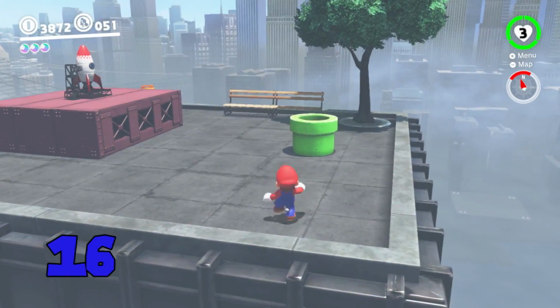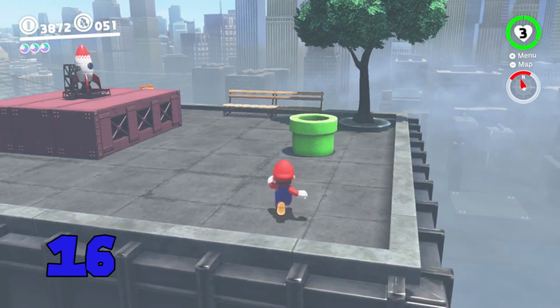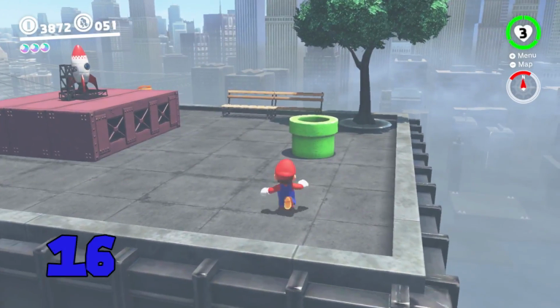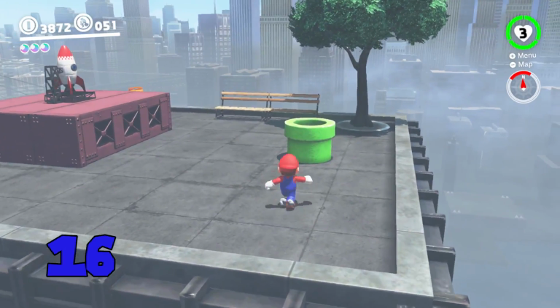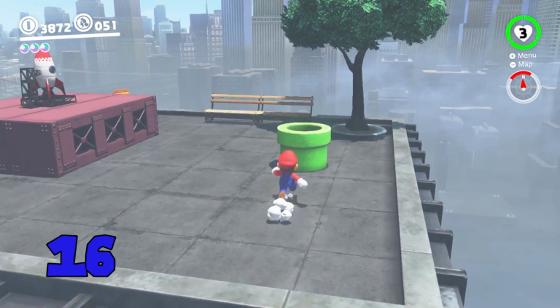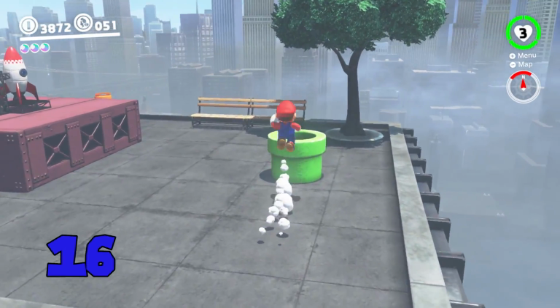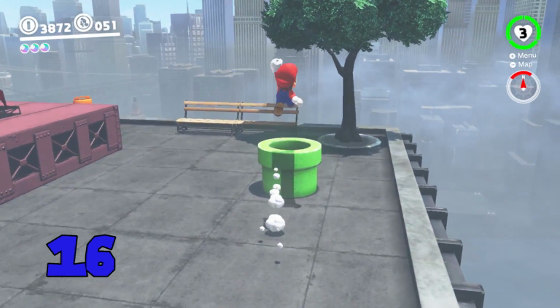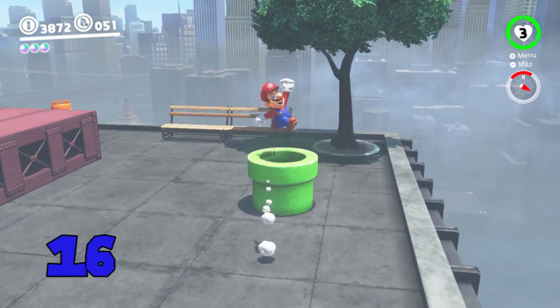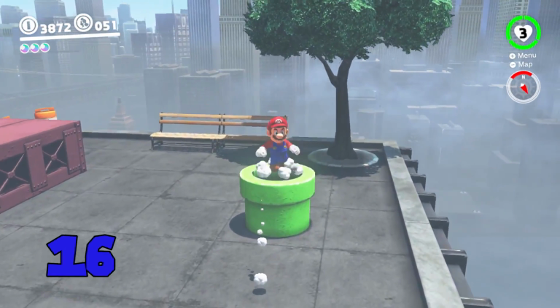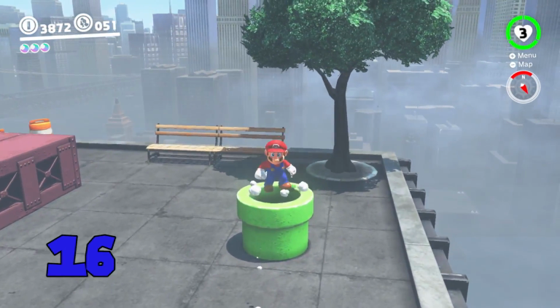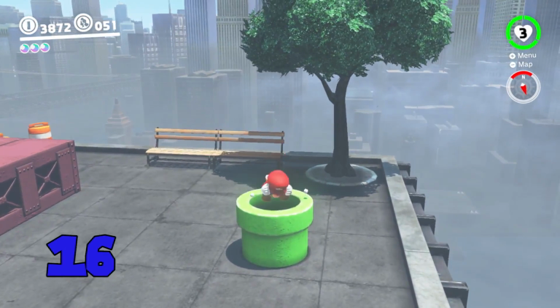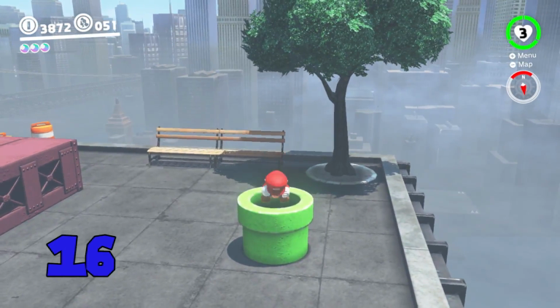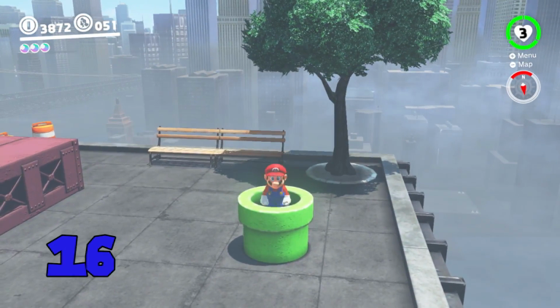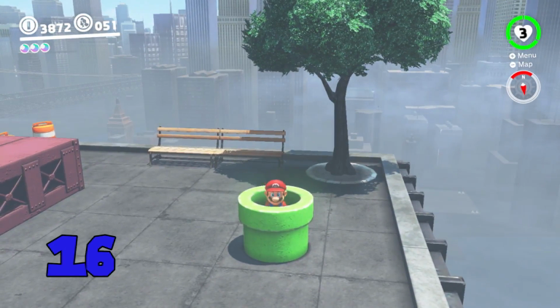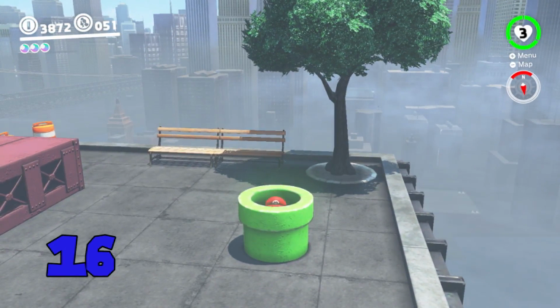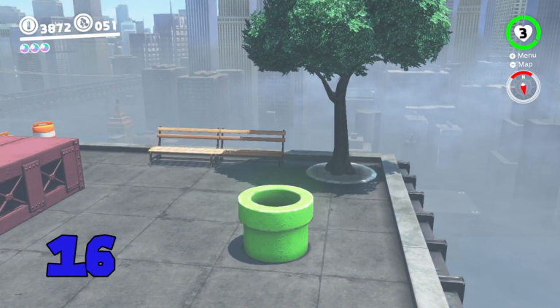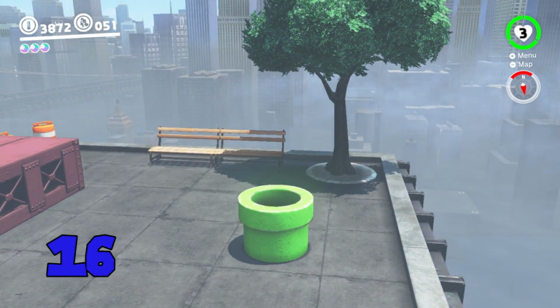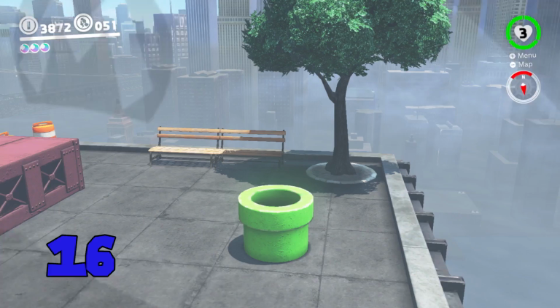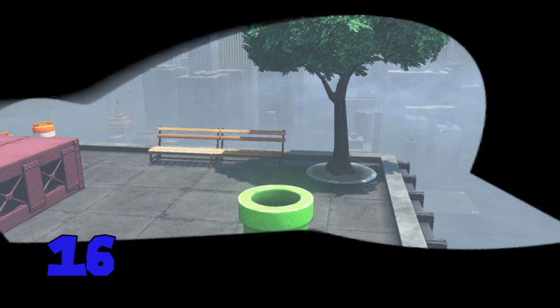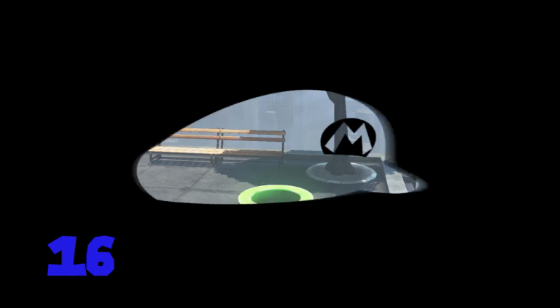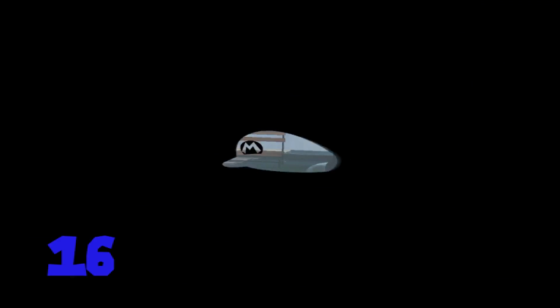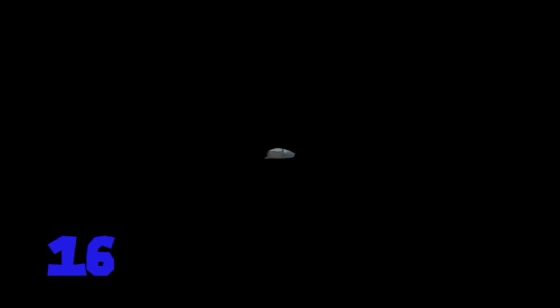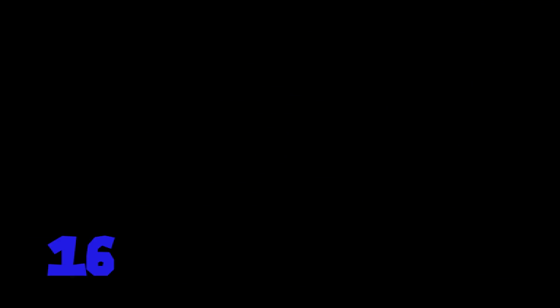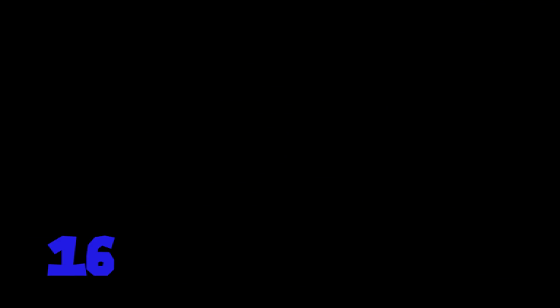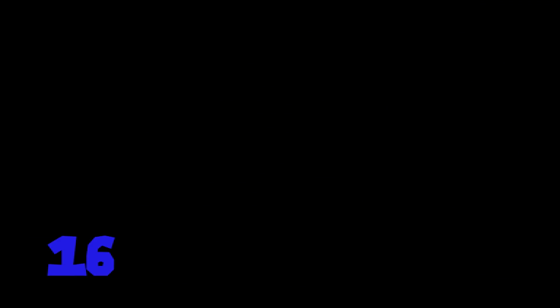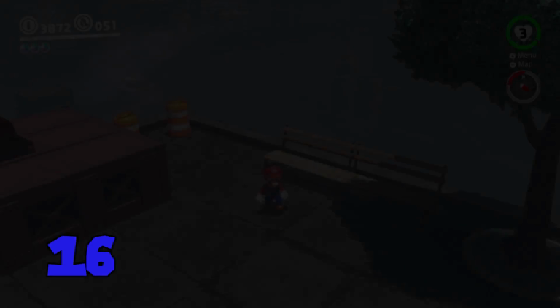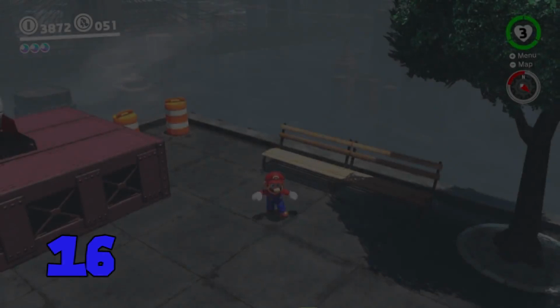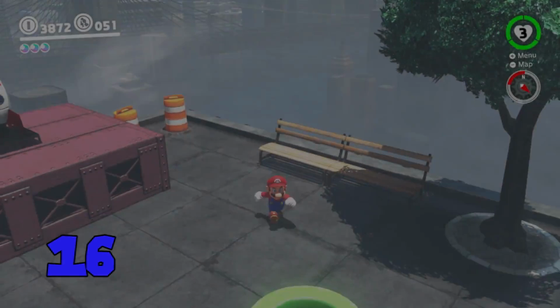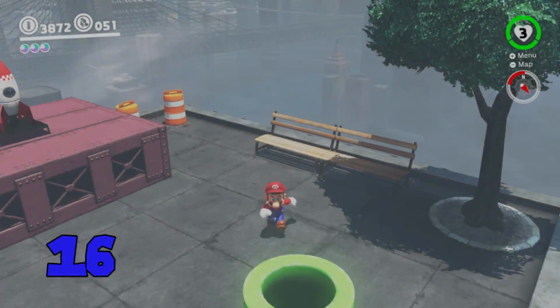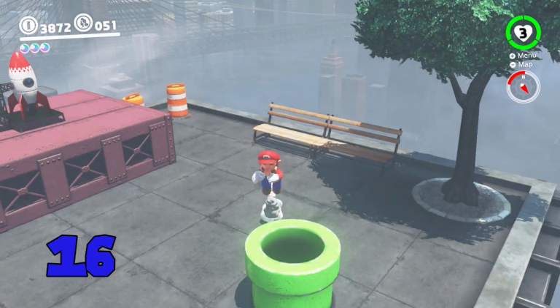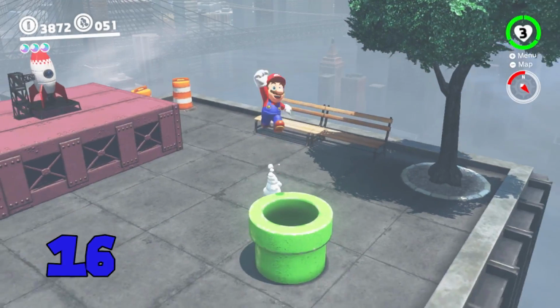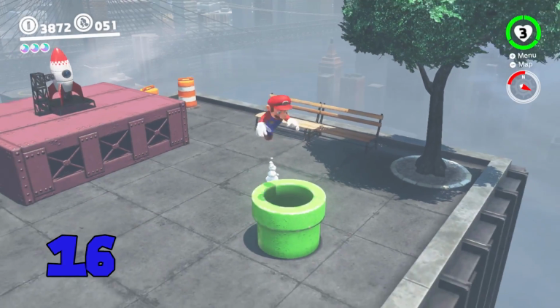Mario can ground pound into tubes to enter them faster. It even plays a sped-up tube entrance jingle when you do this.